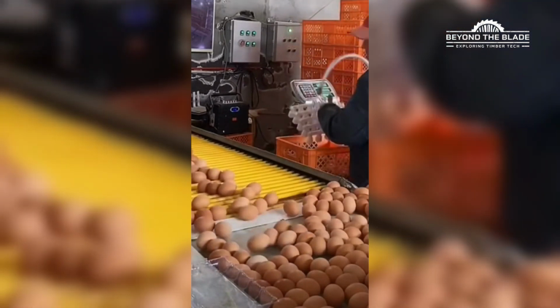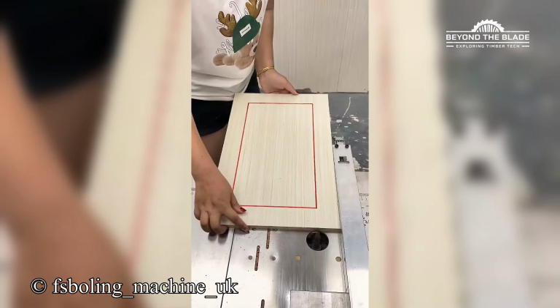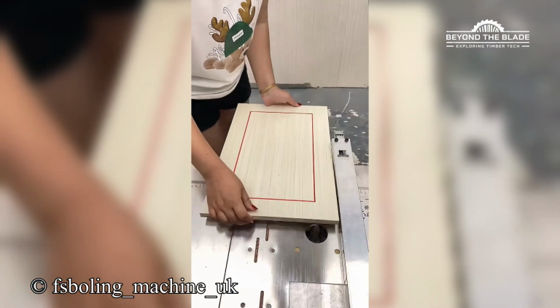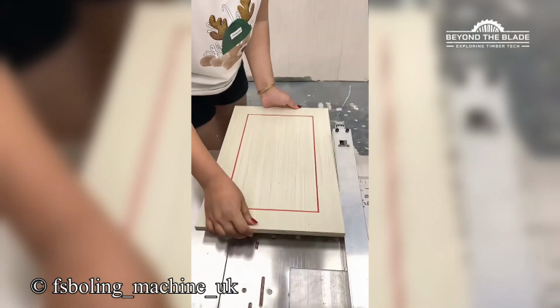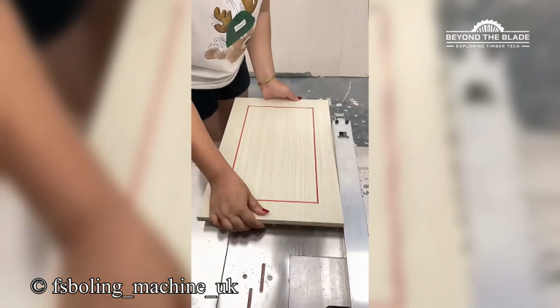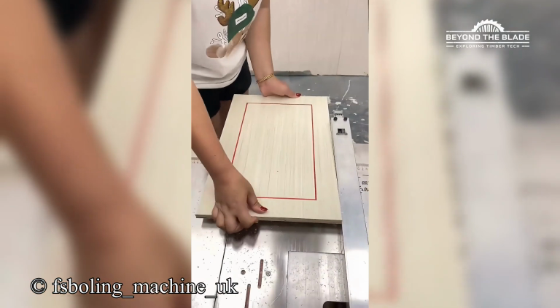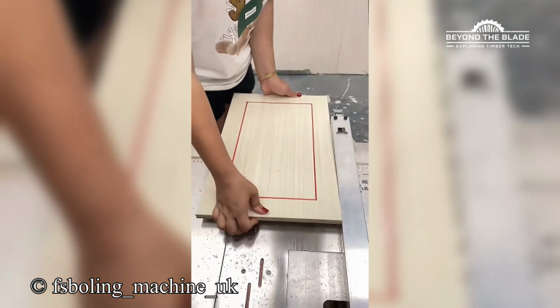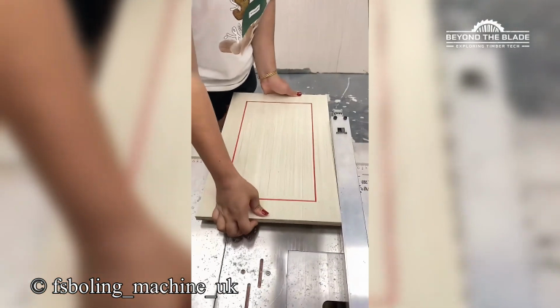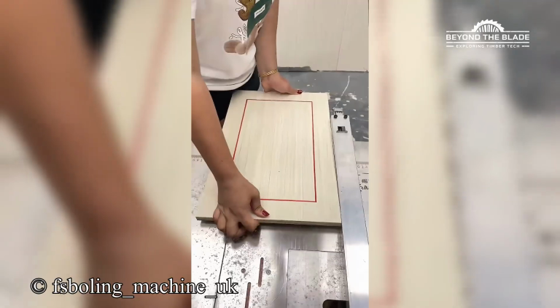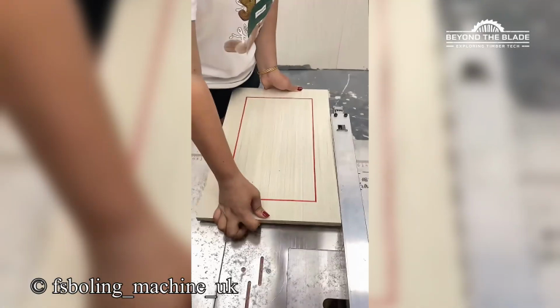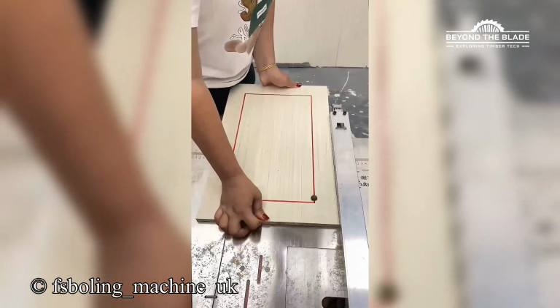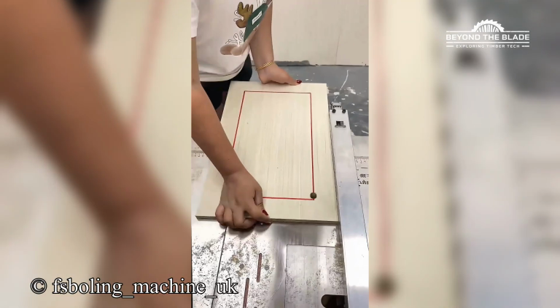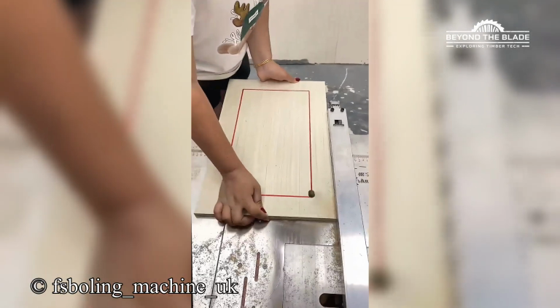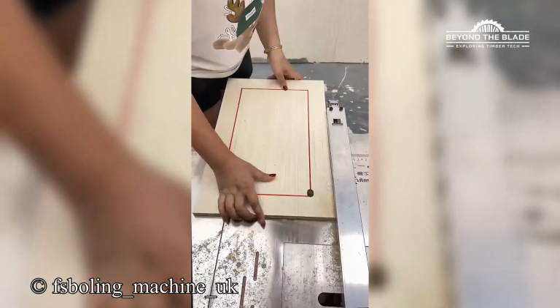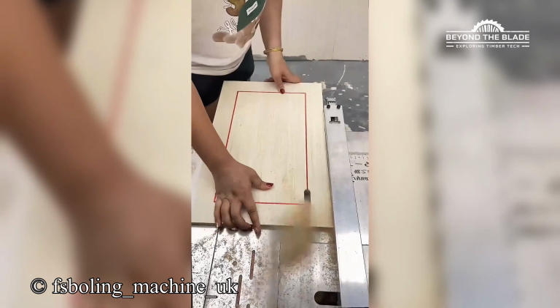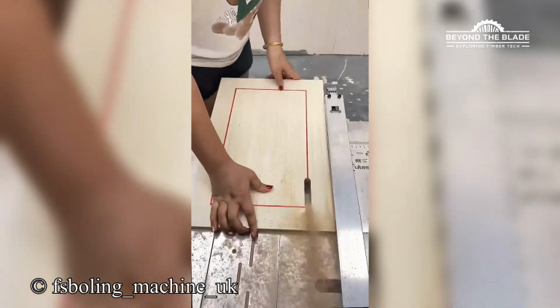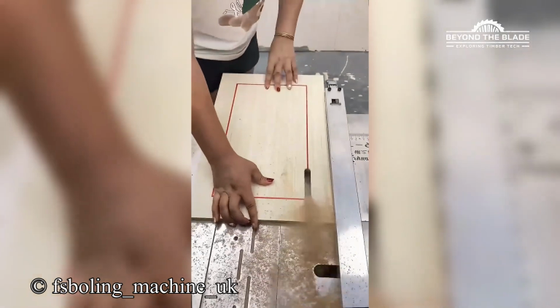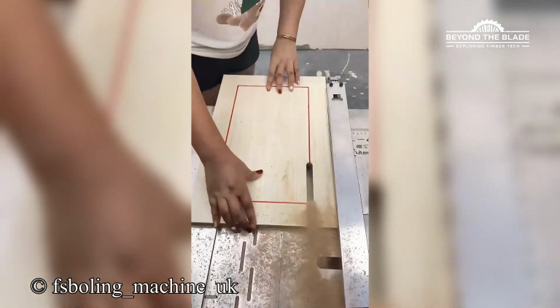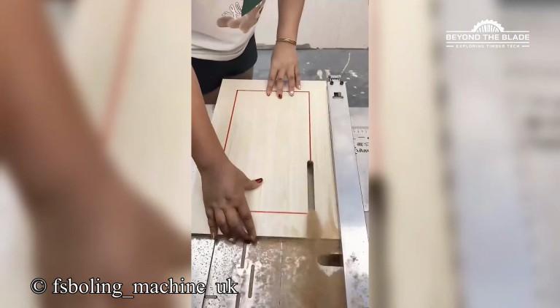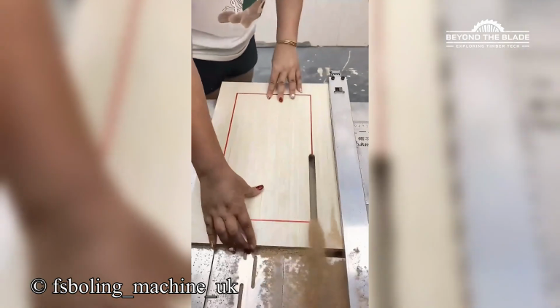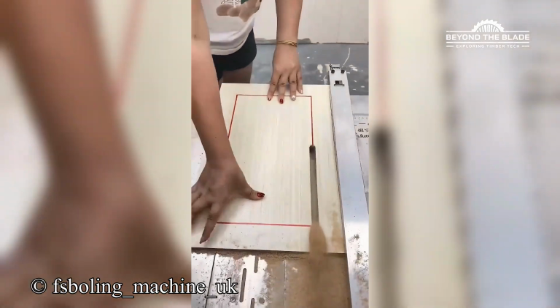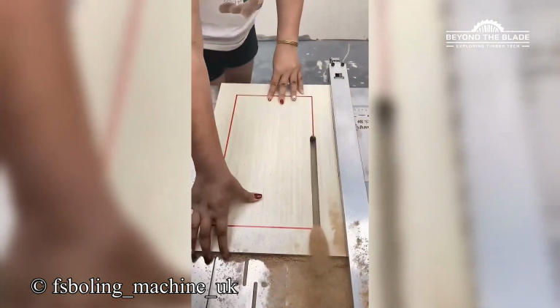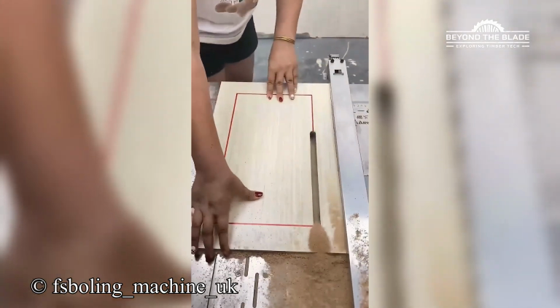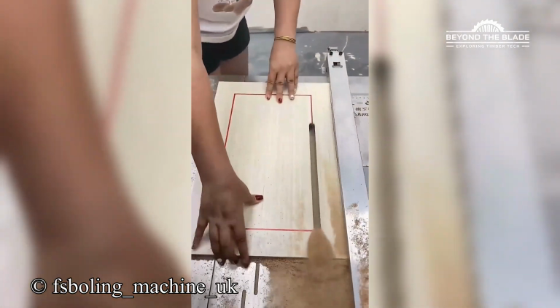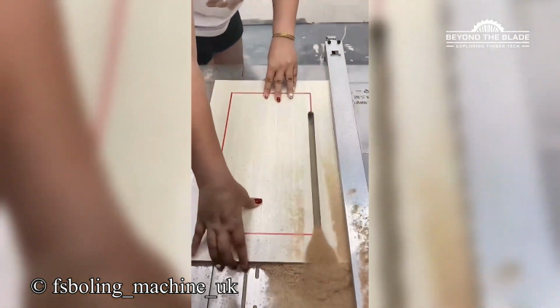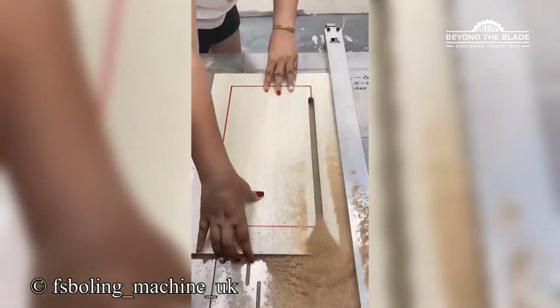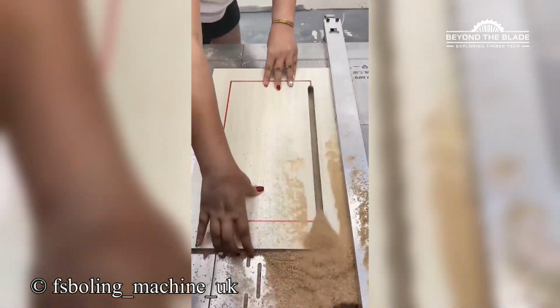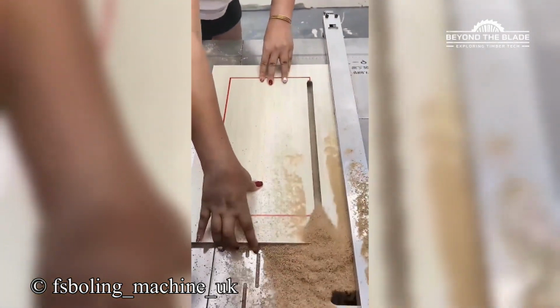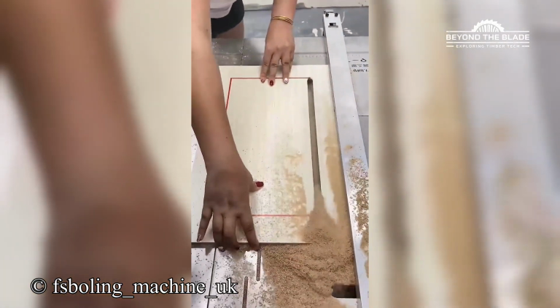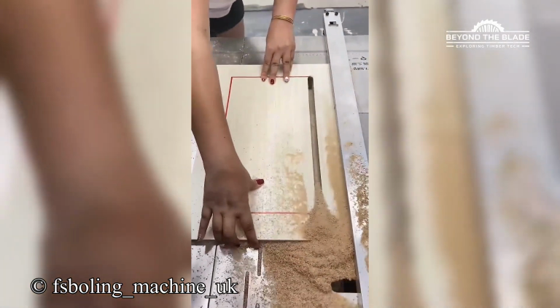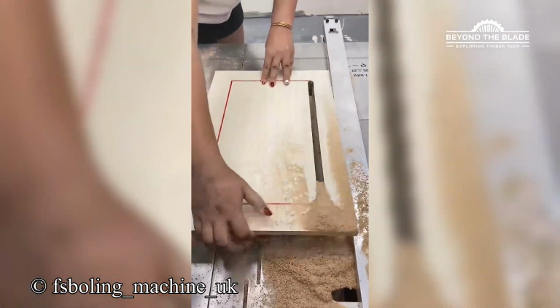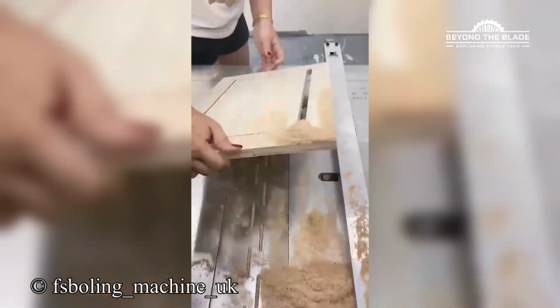So, this blade is just hiding out, cutting in secret? It's the James Bond of woodworking.